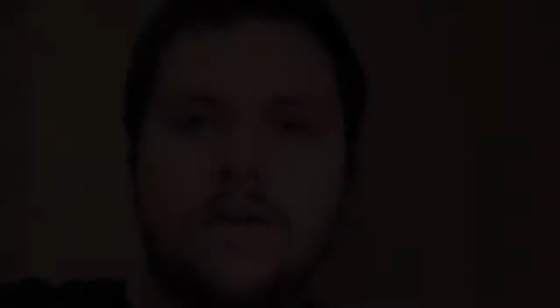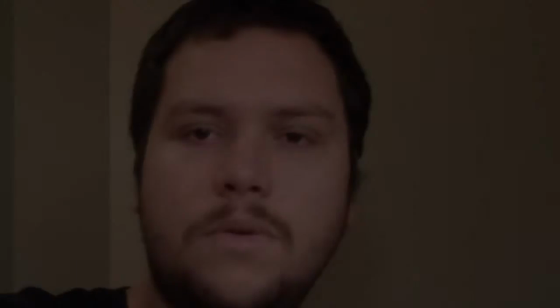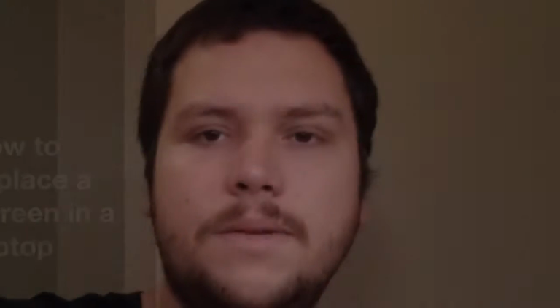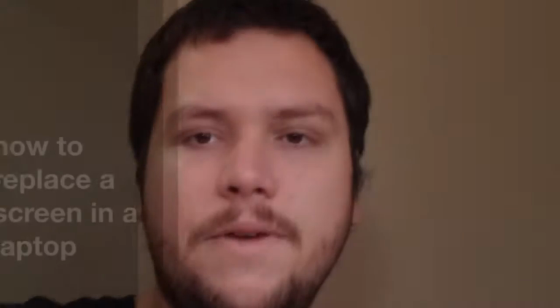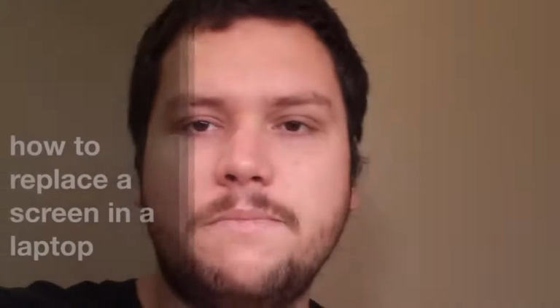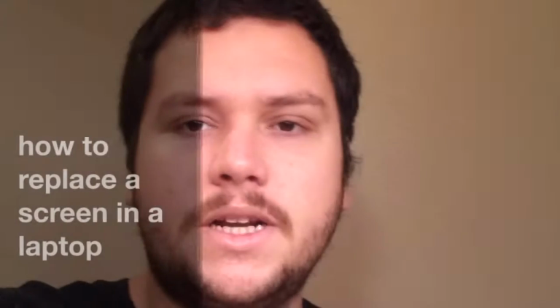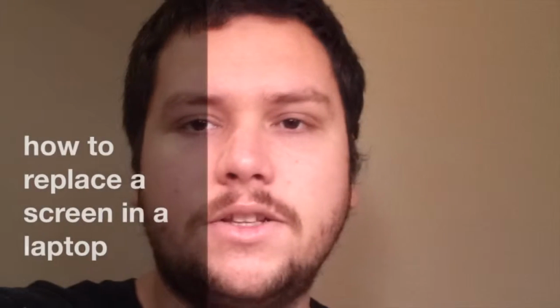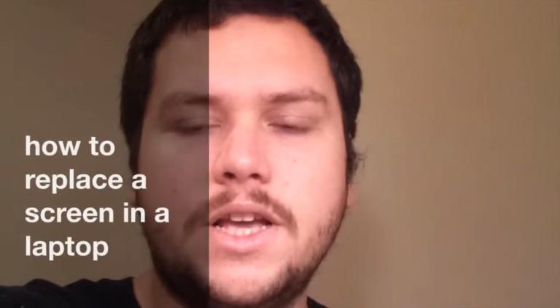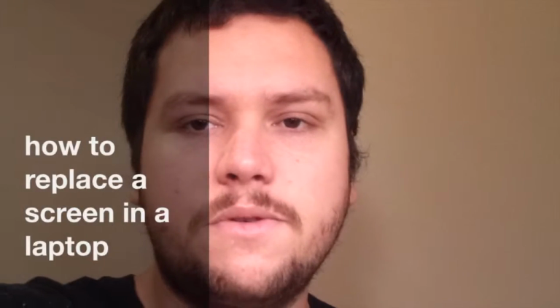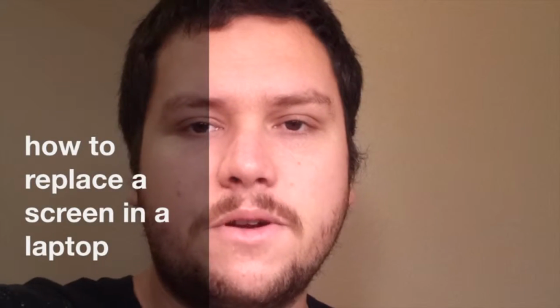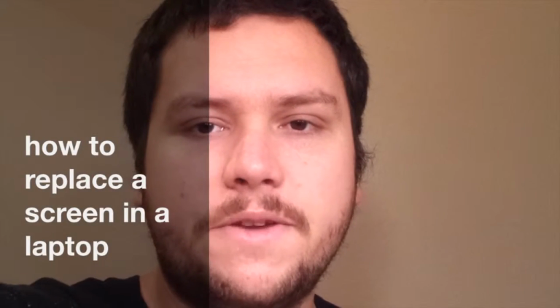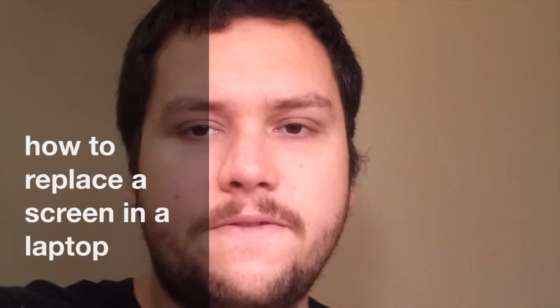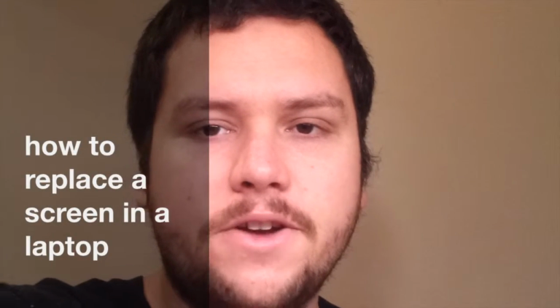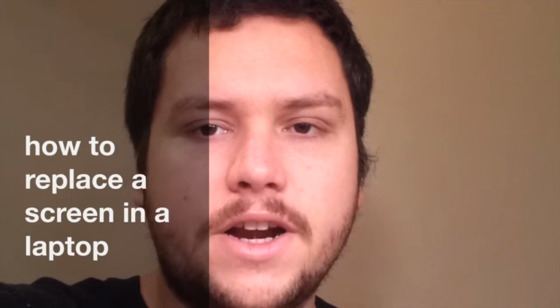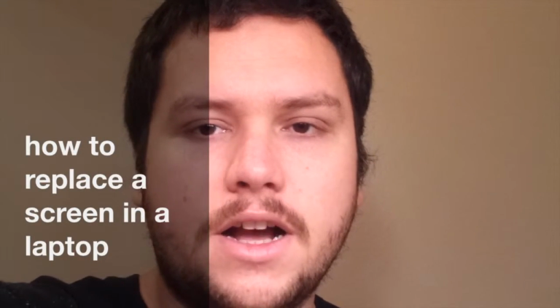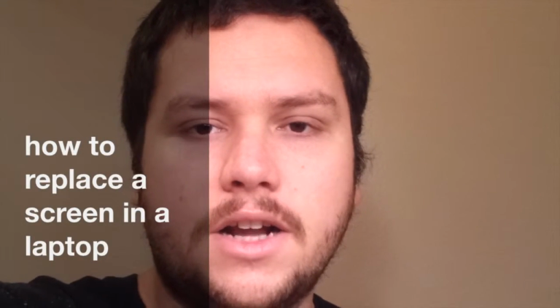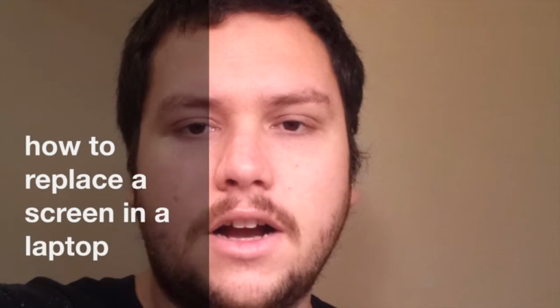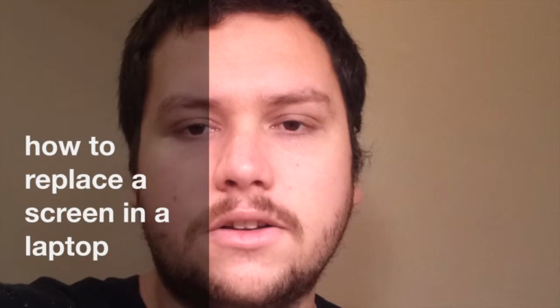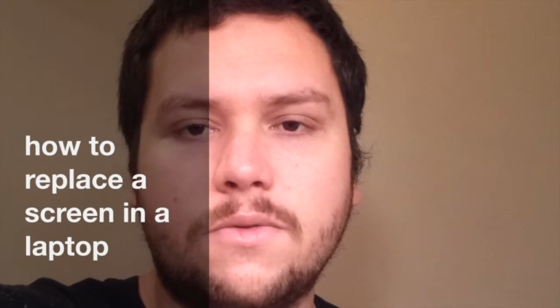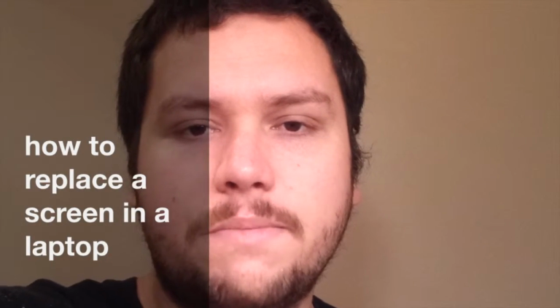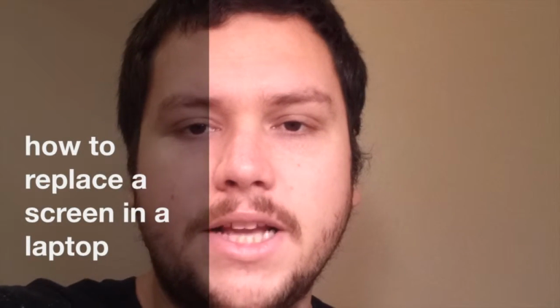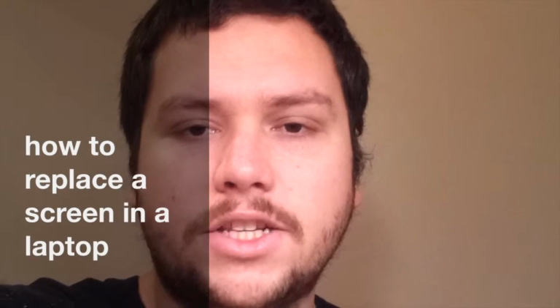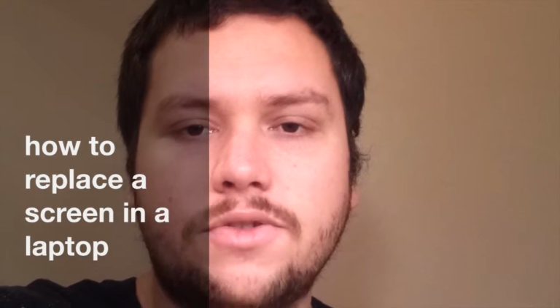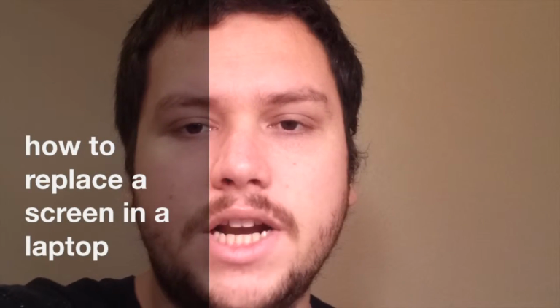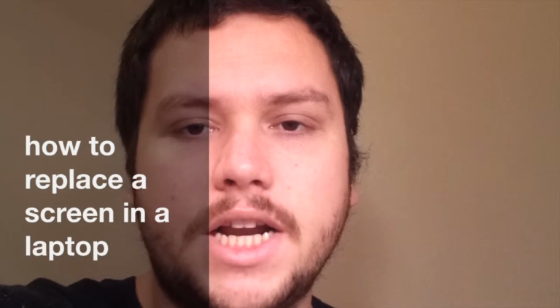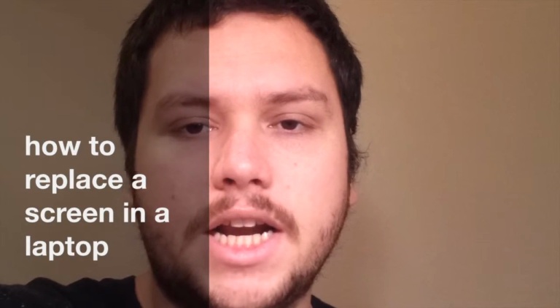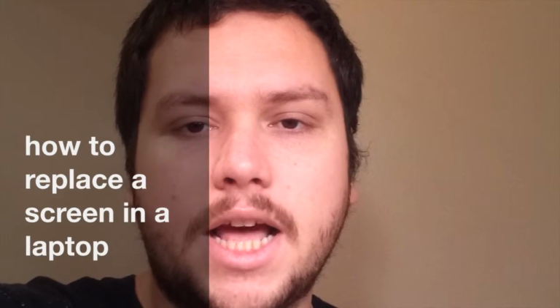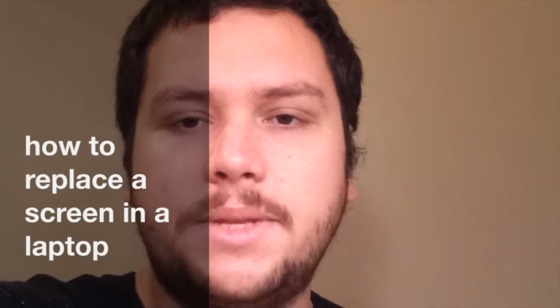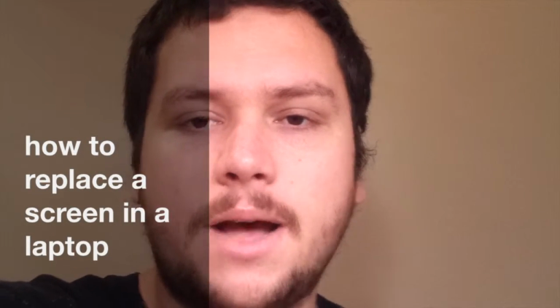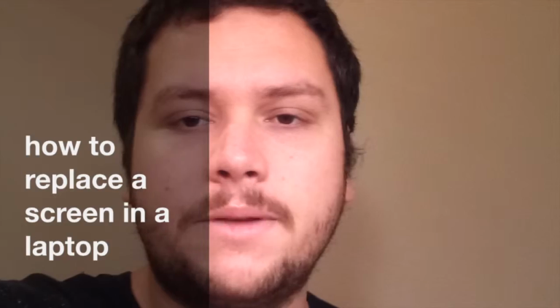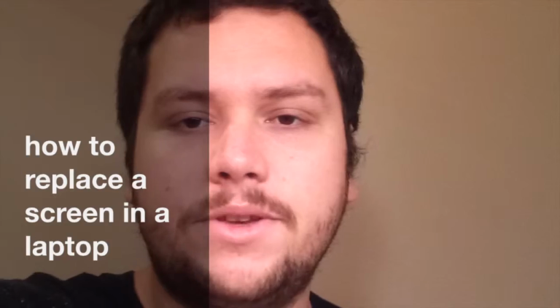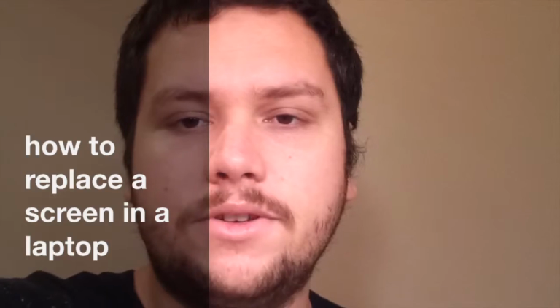What's up everybody? Today we're going to be figuring out how to replace a screen in a laptop computer.